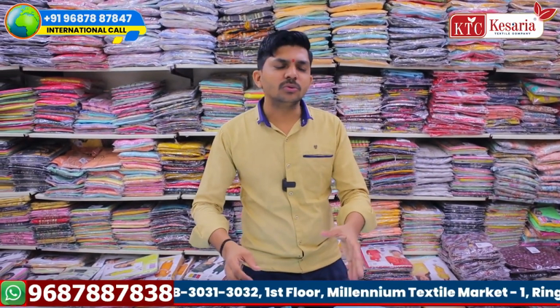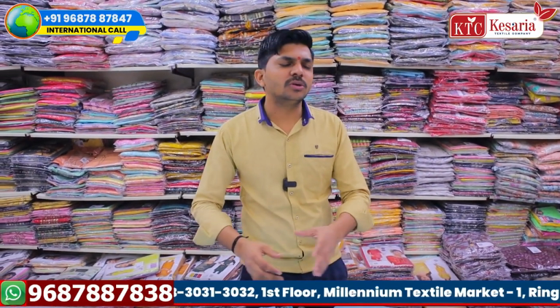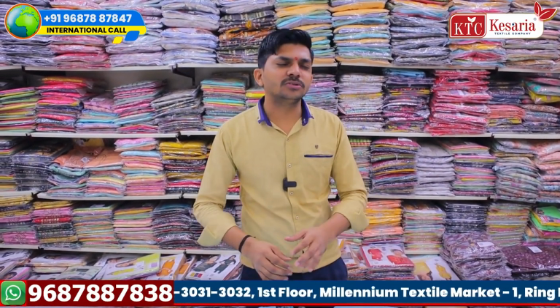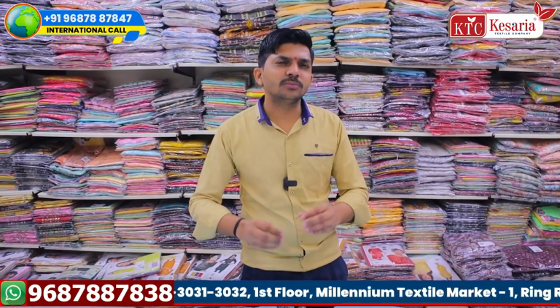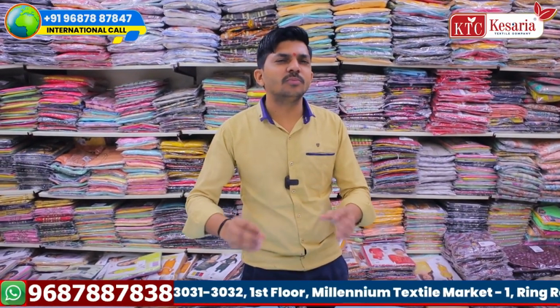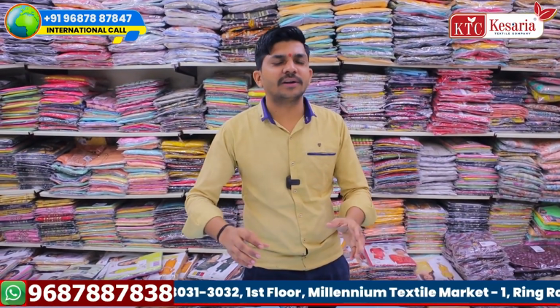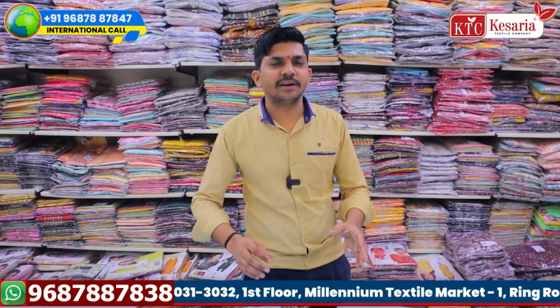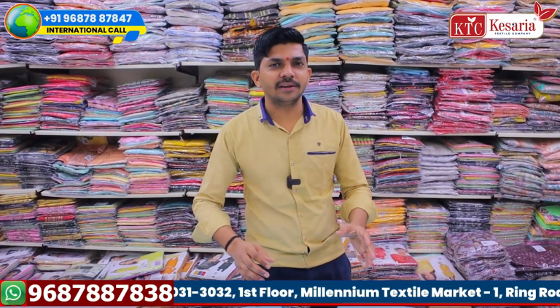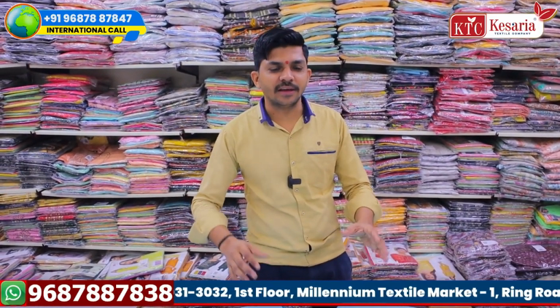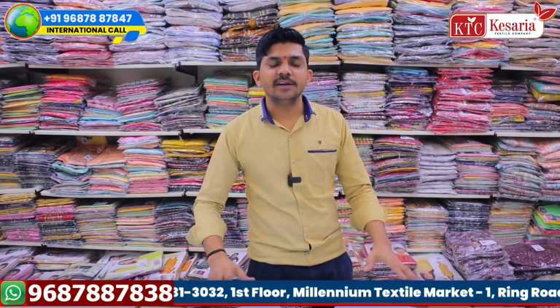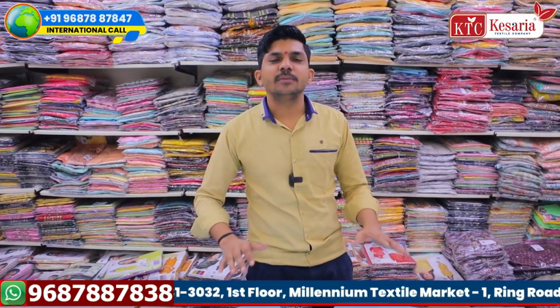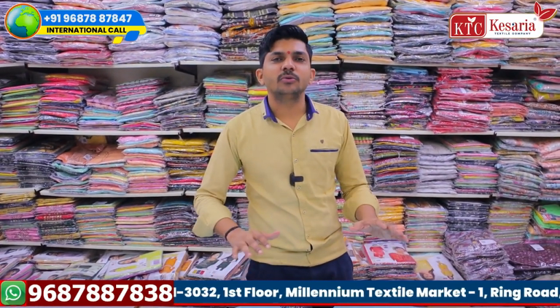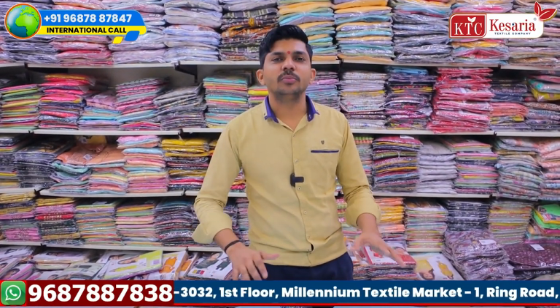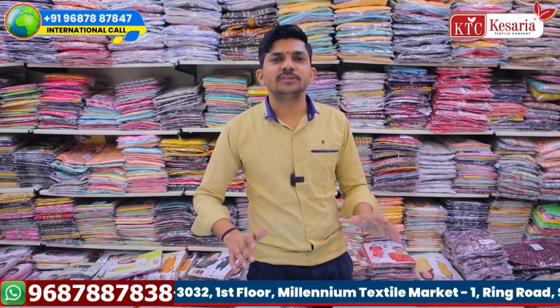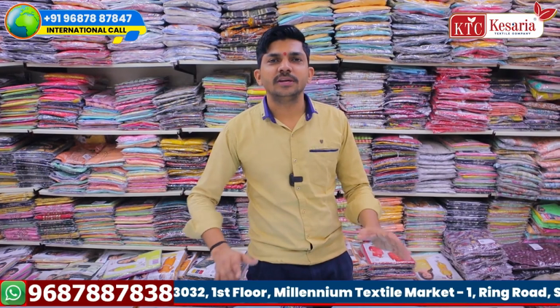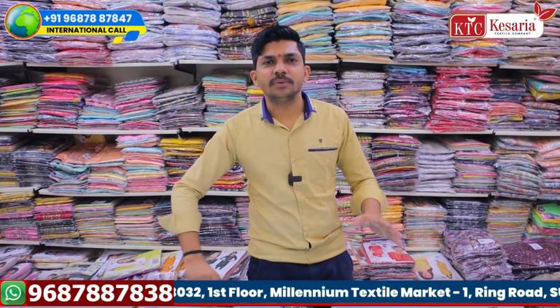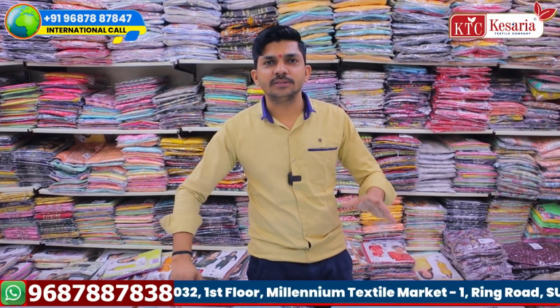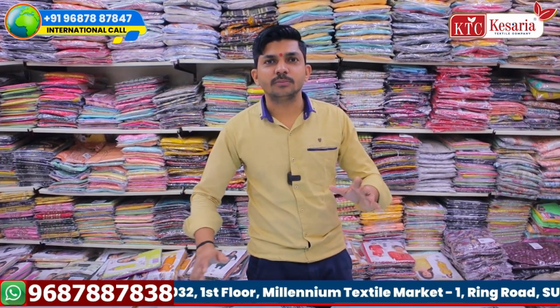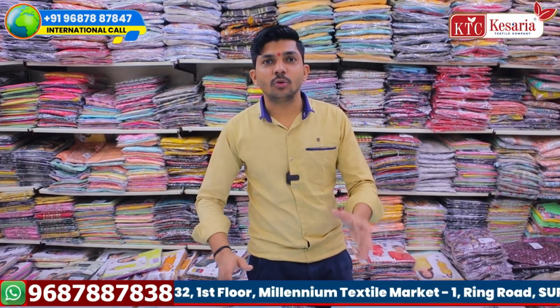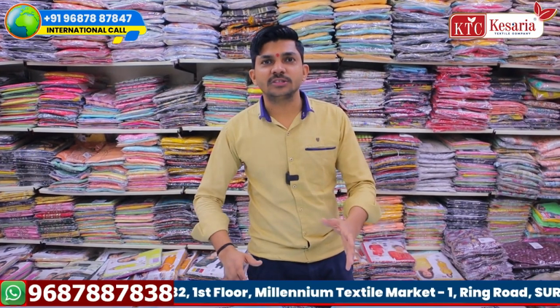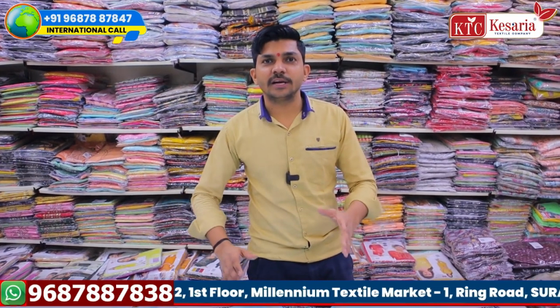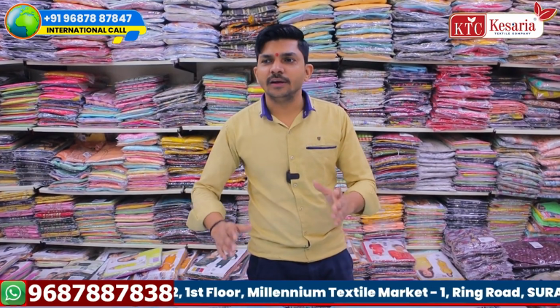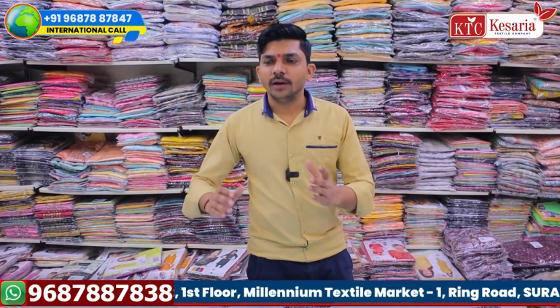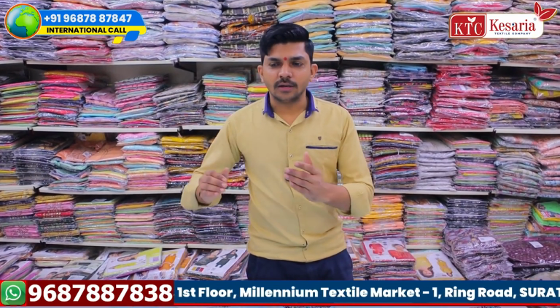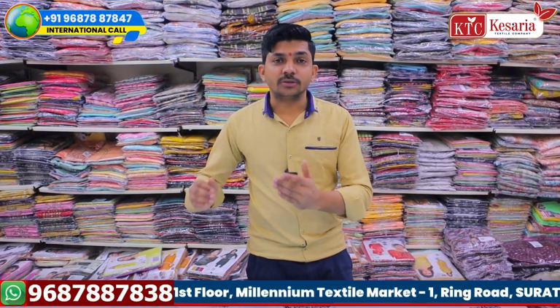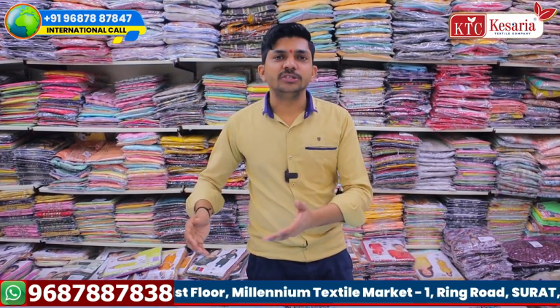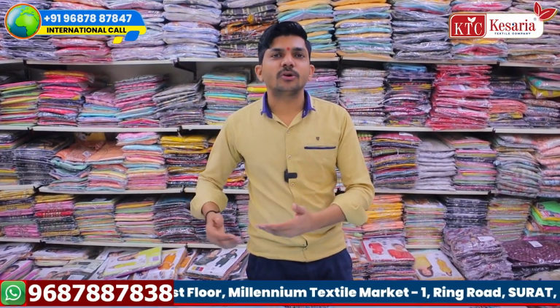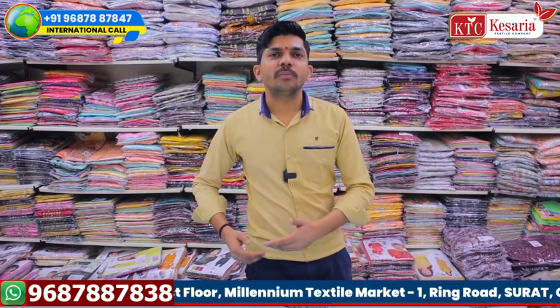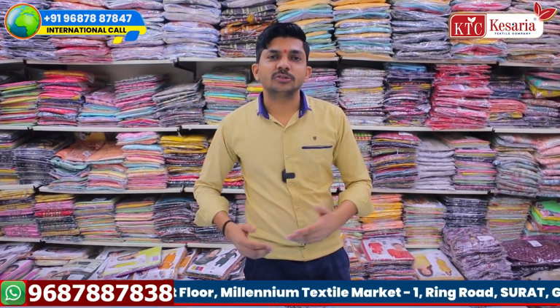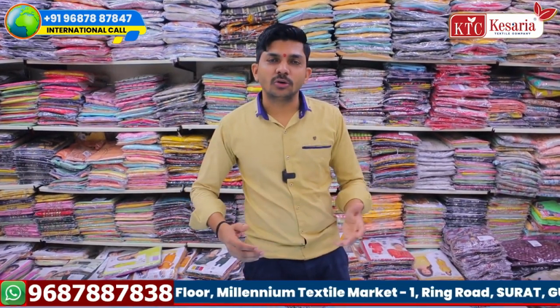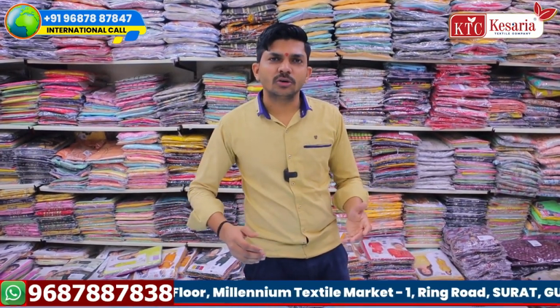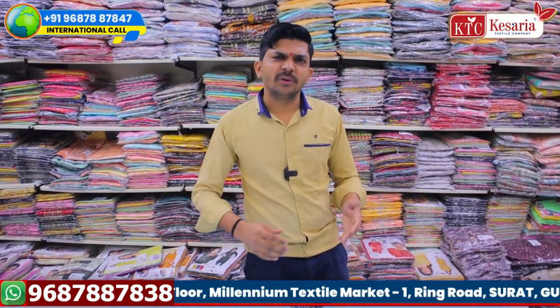The Kurthi concept is very trendy. You have two-piece, three-piece, corset, jeans top, short top.